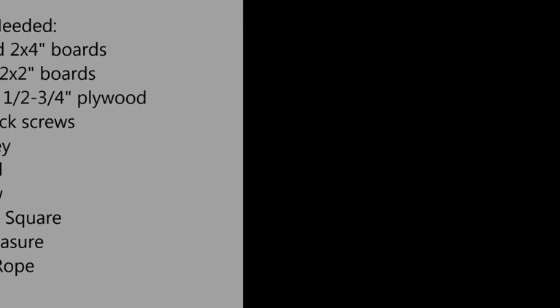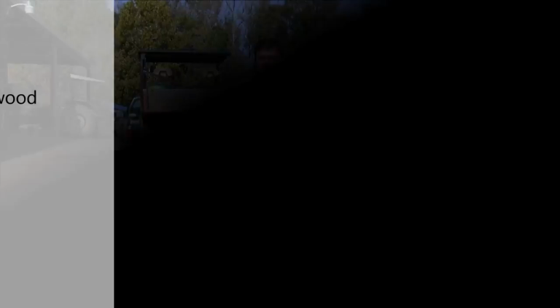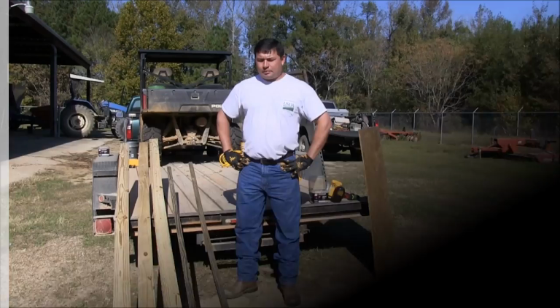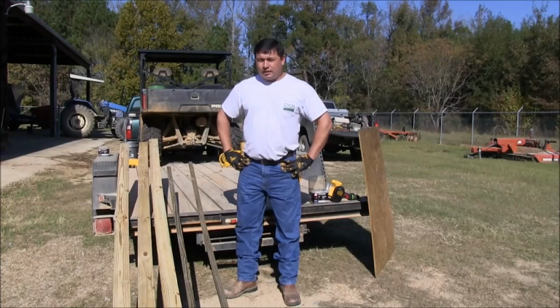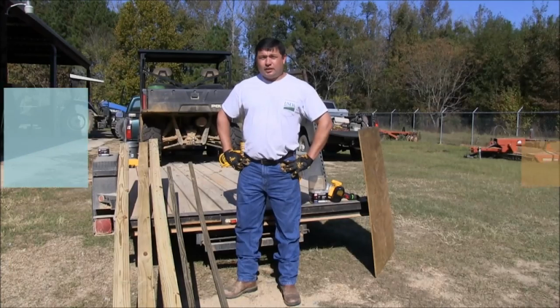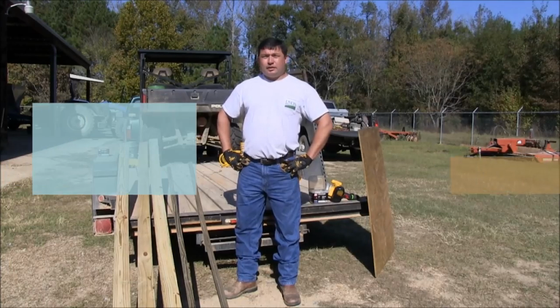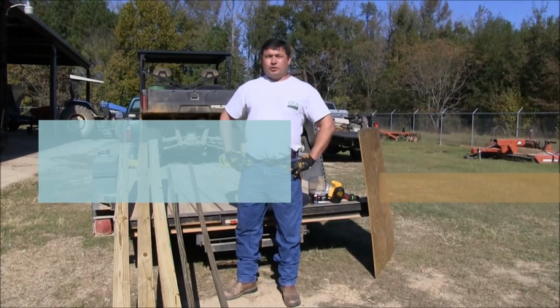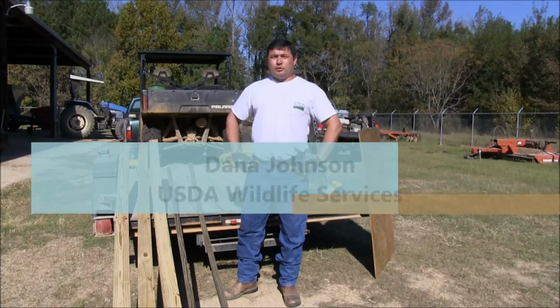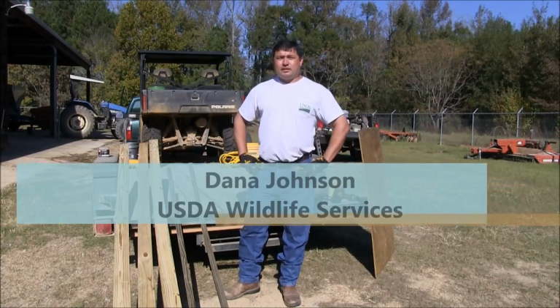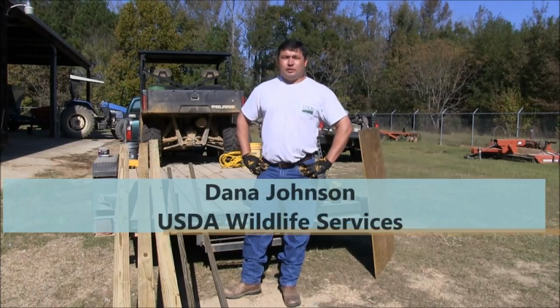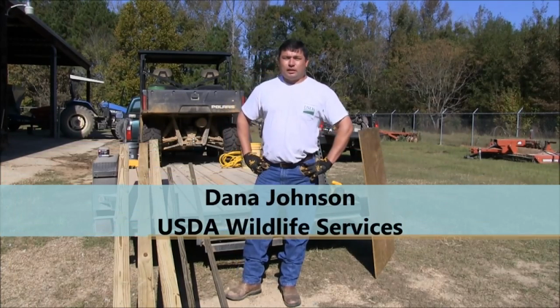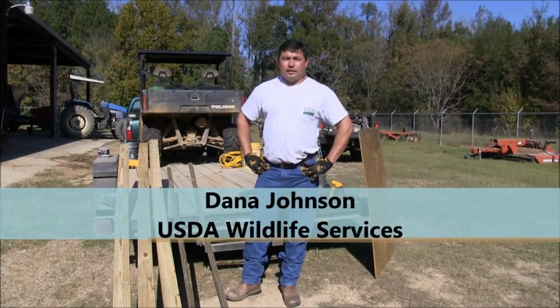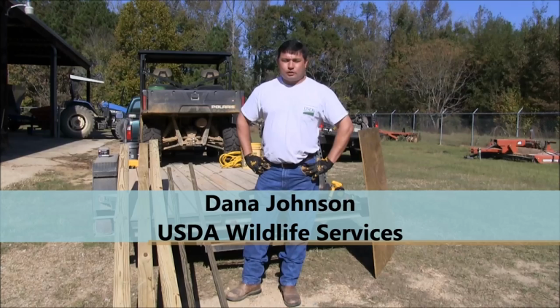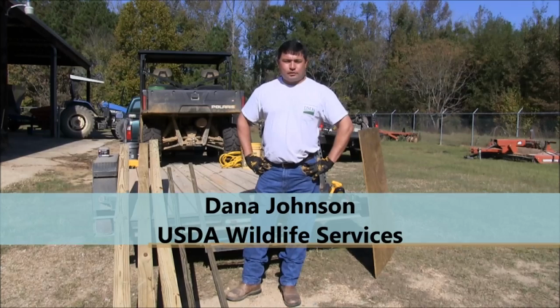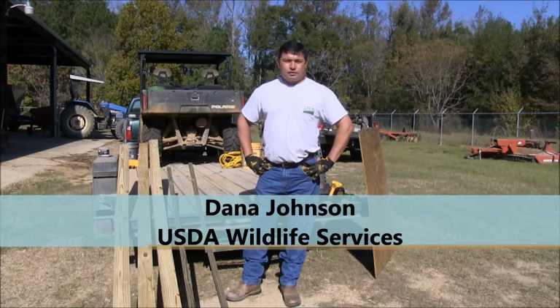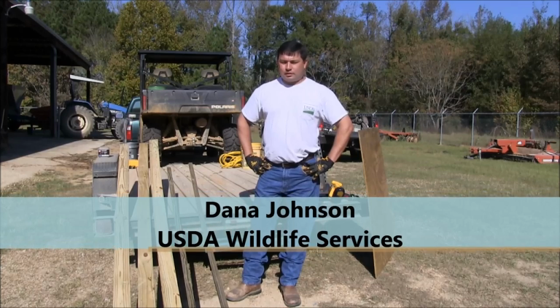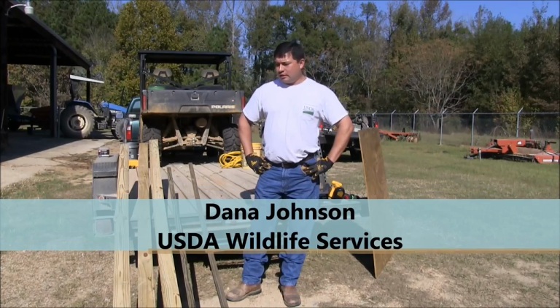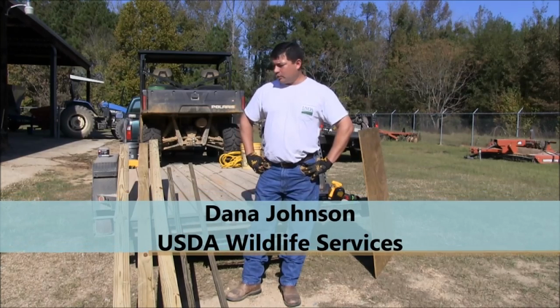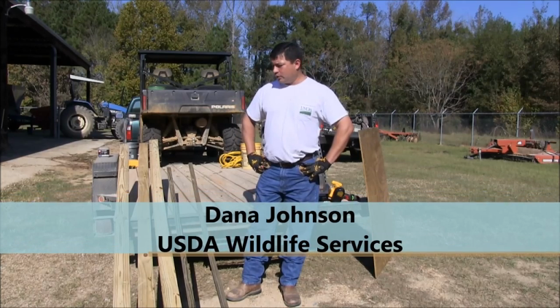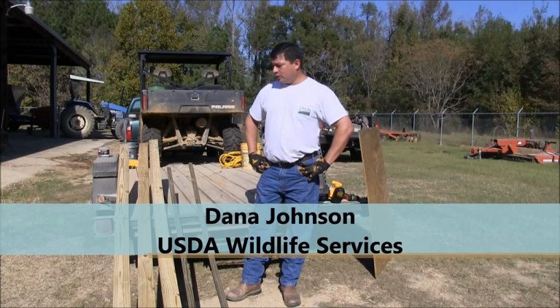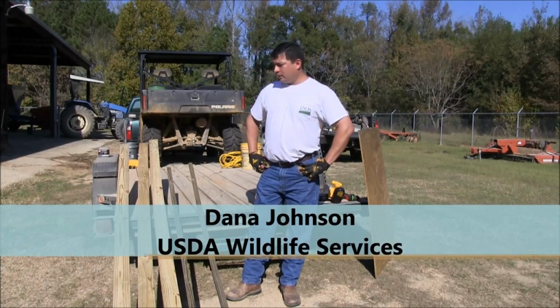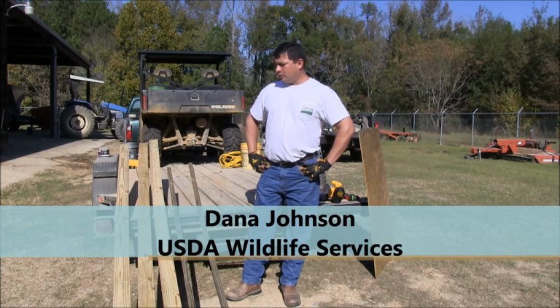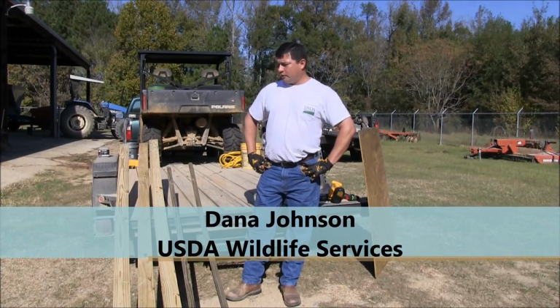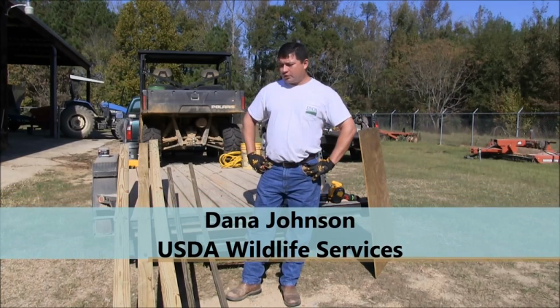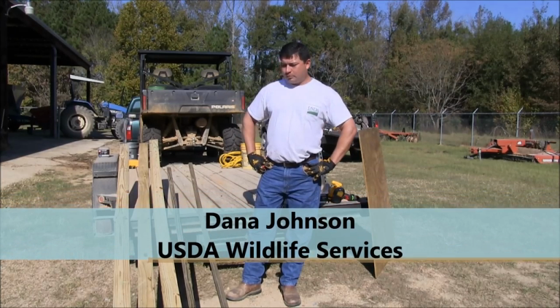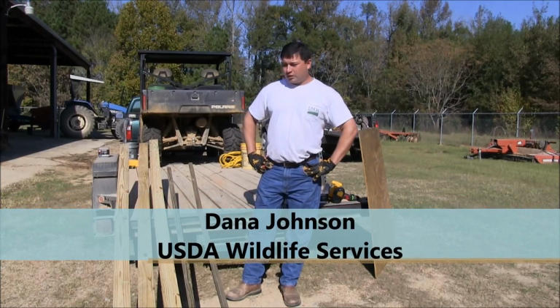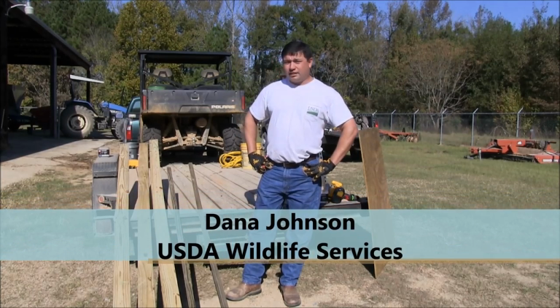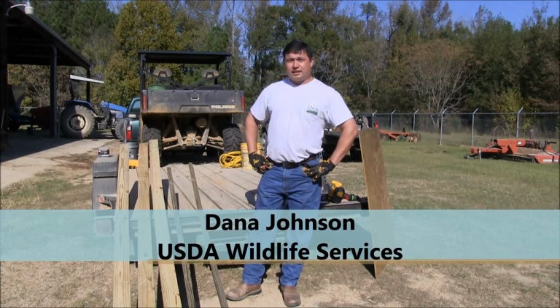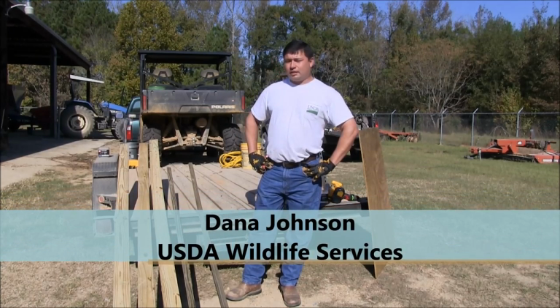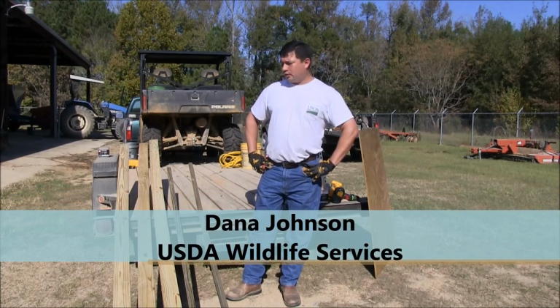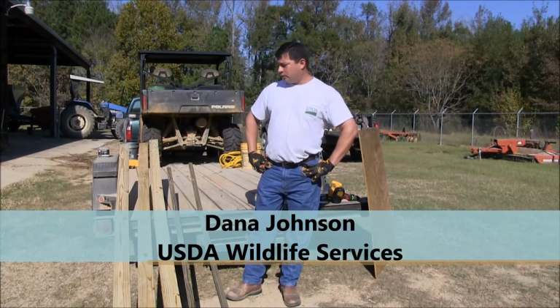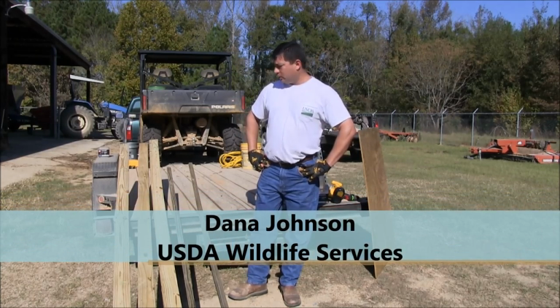Hello, my name is Daniel Johnson. I'm with the USDA Wildlife Services and today we're going to show you how to build a very simple guillotine hog door.